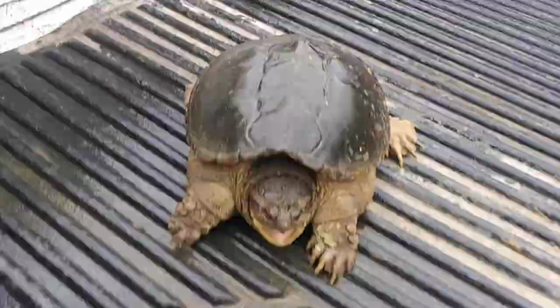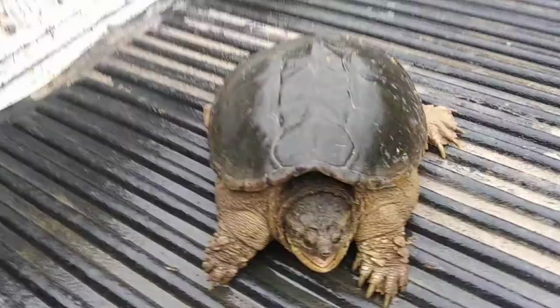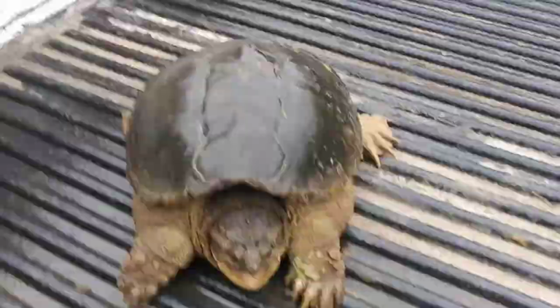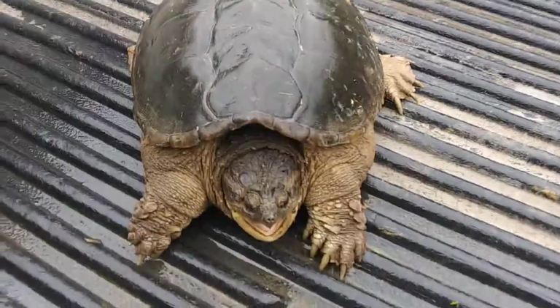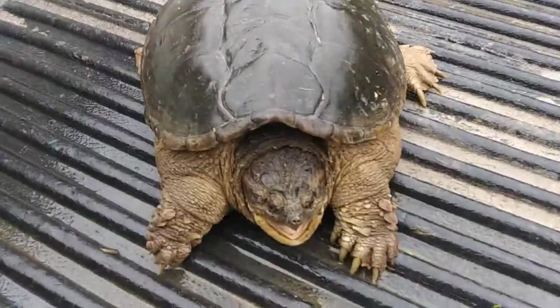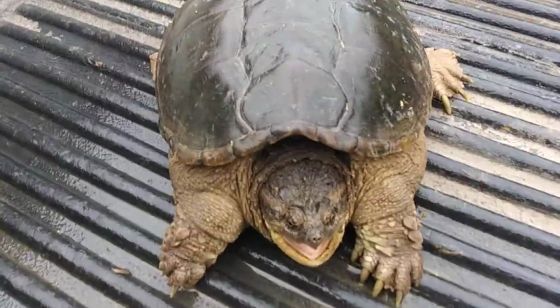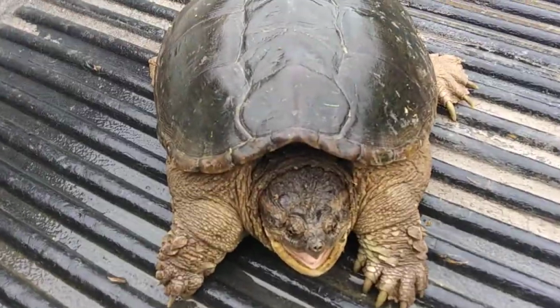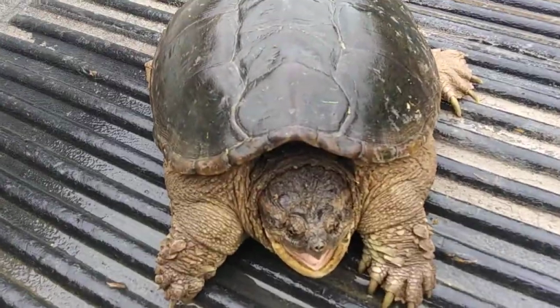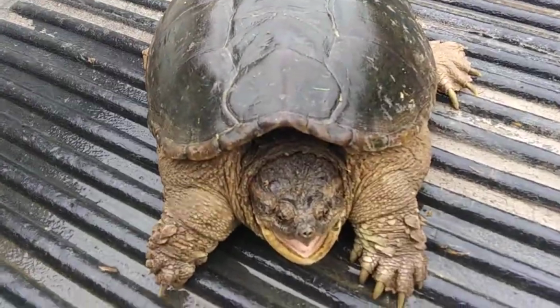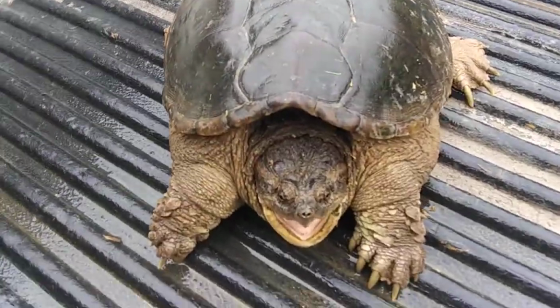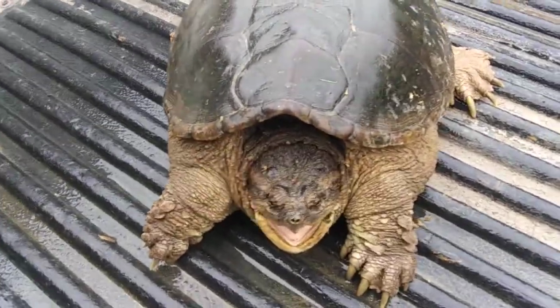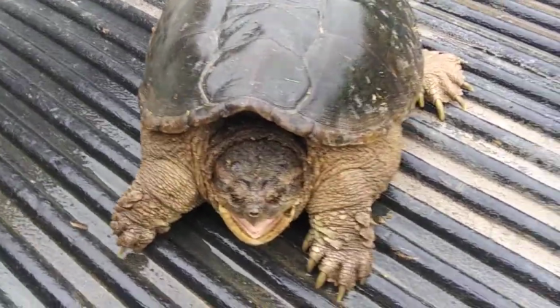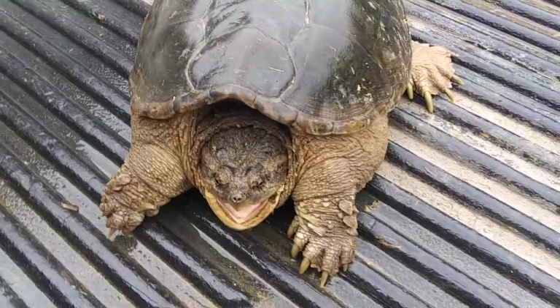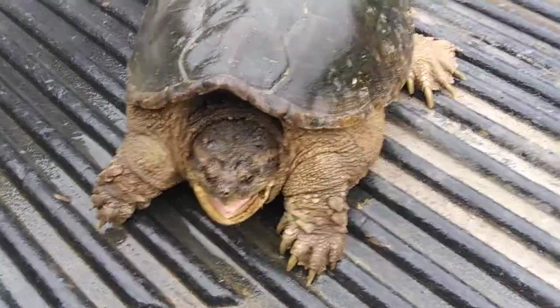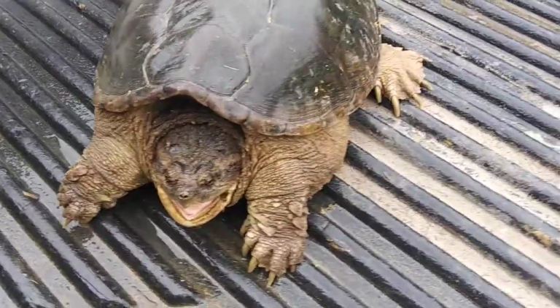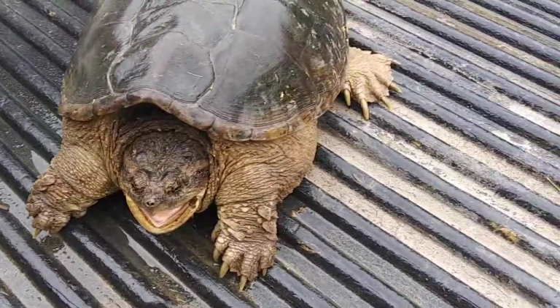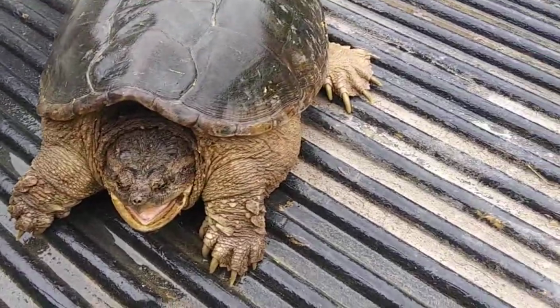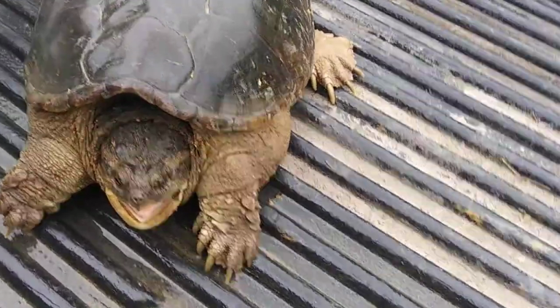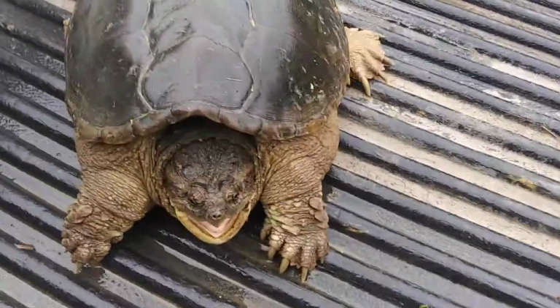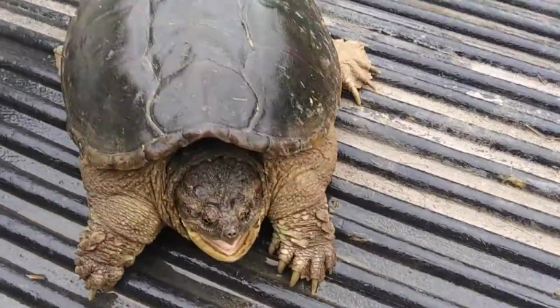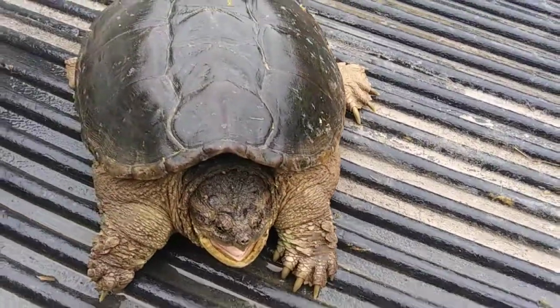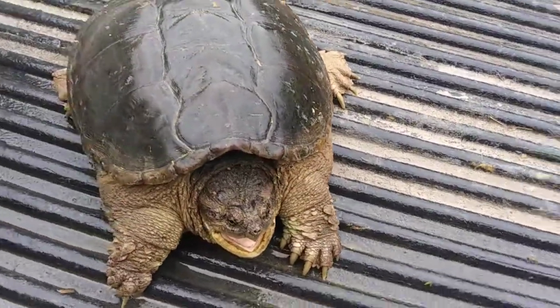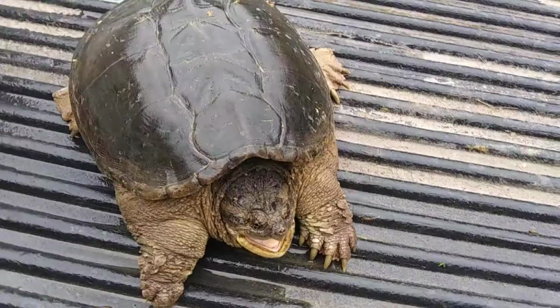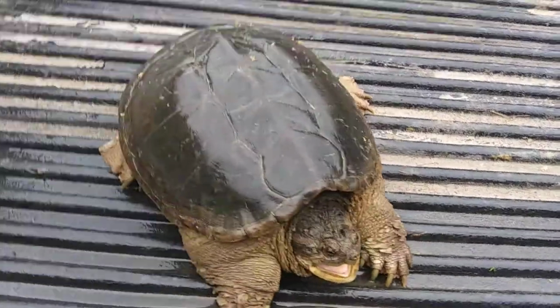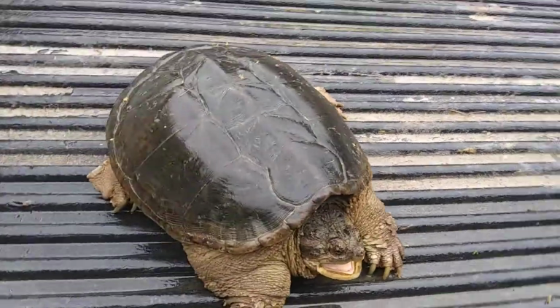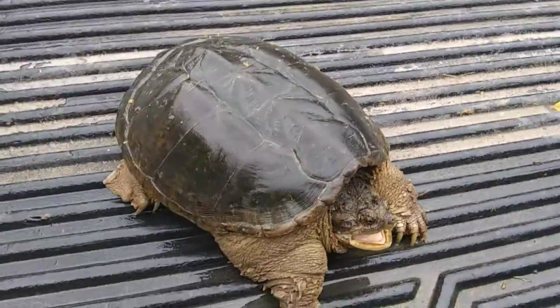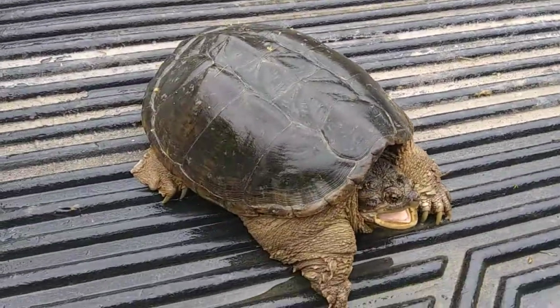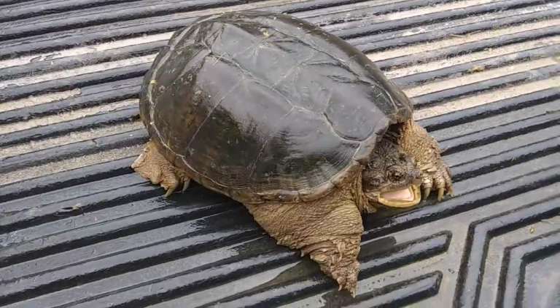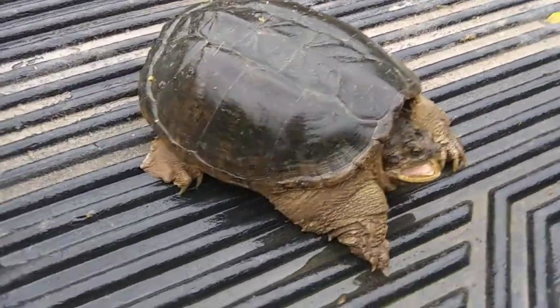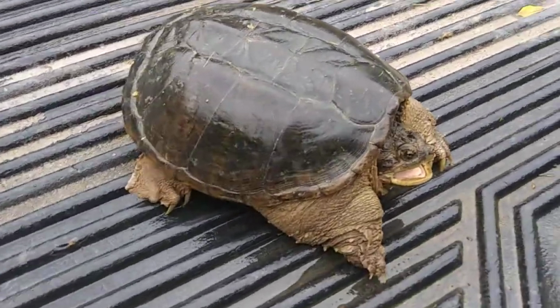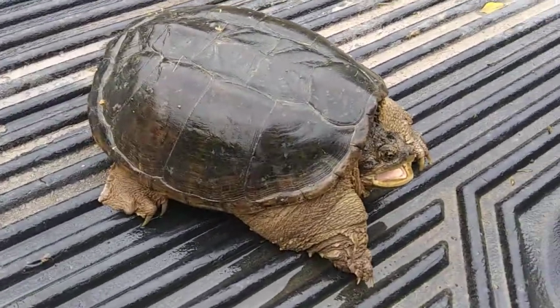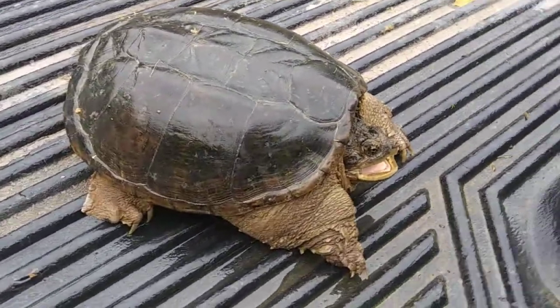Look at the detail on his head. You're talking about something that looks prehistoric. This guy does look prehistoric.